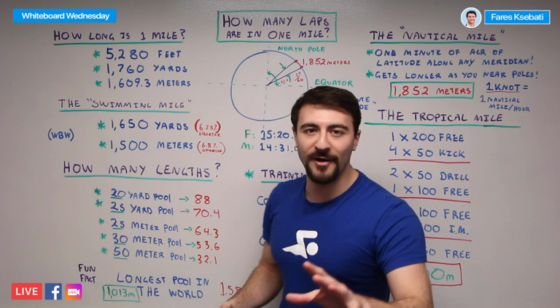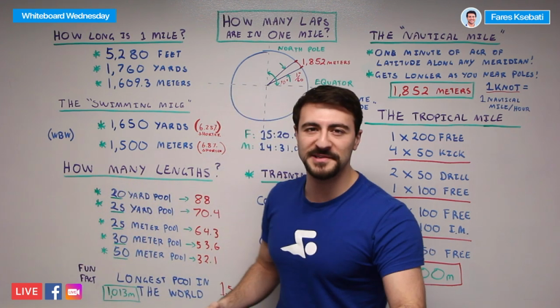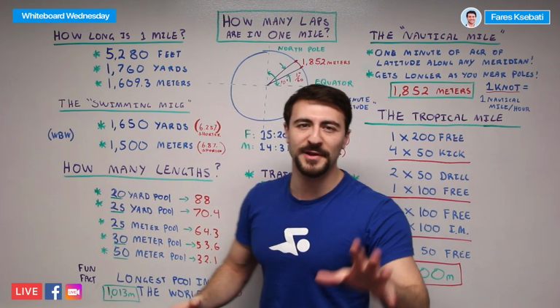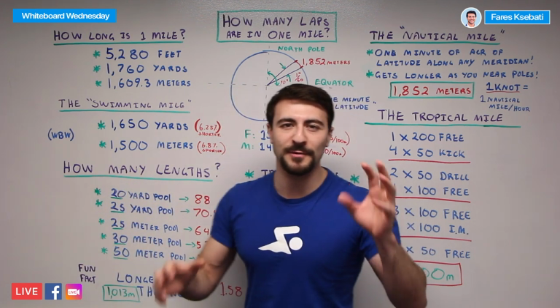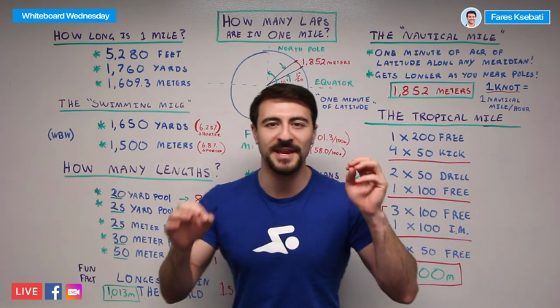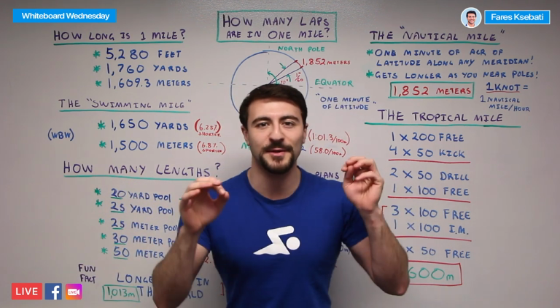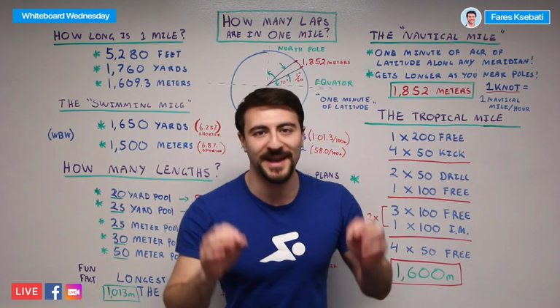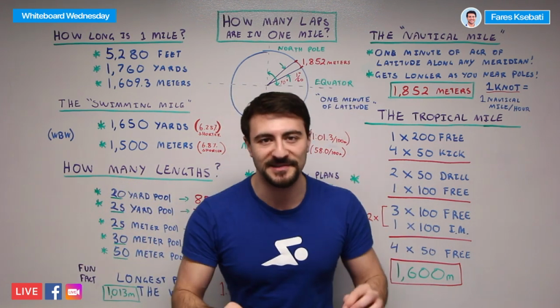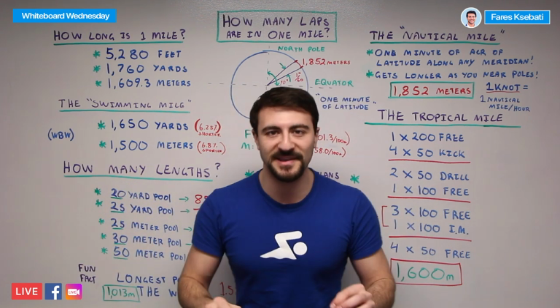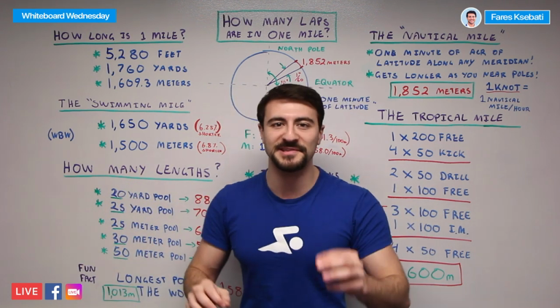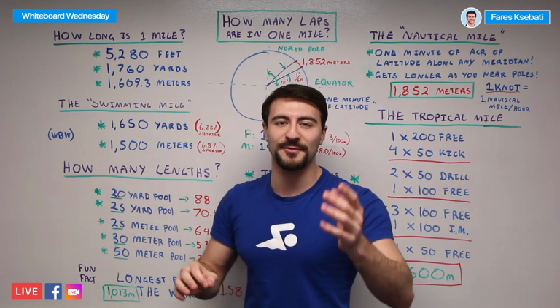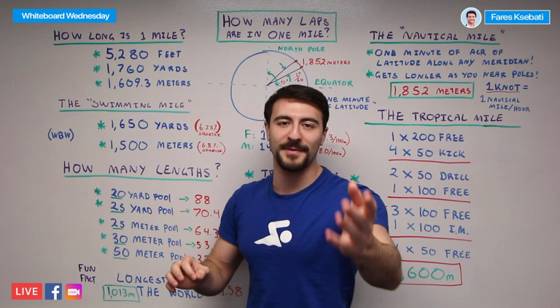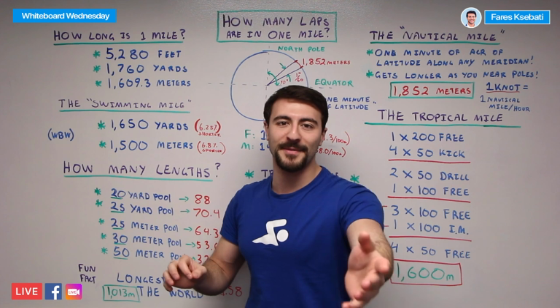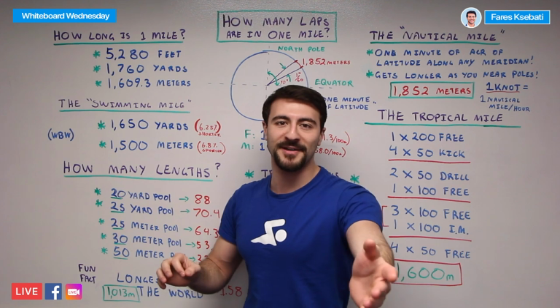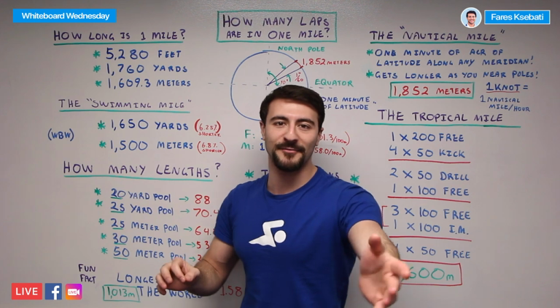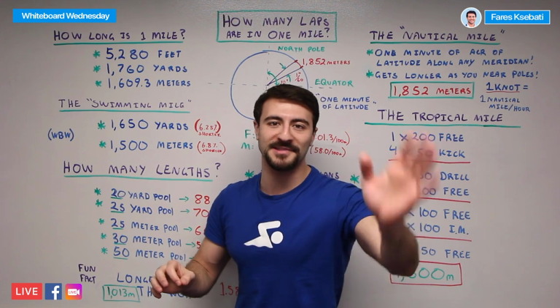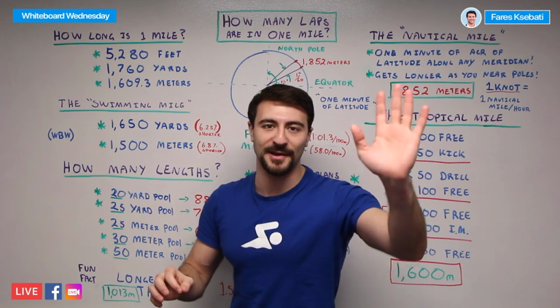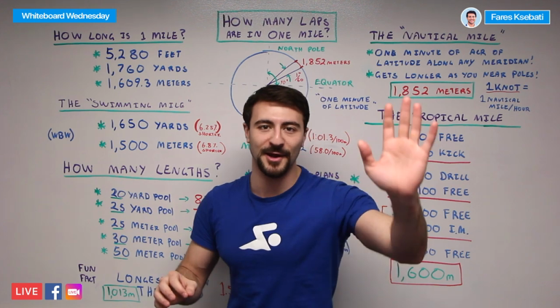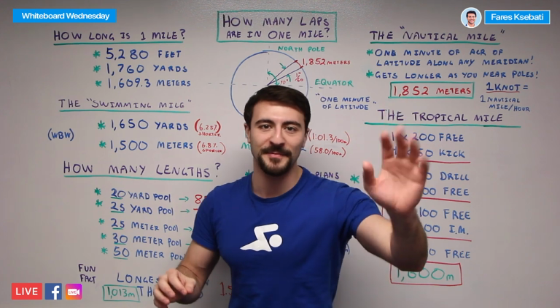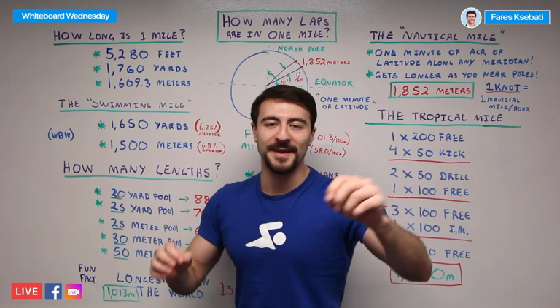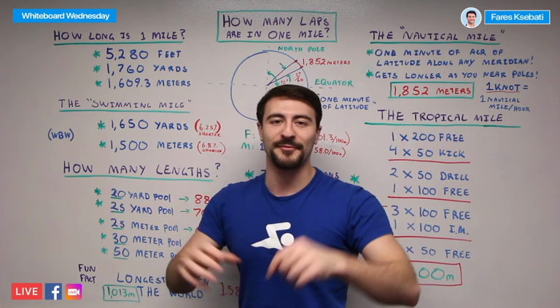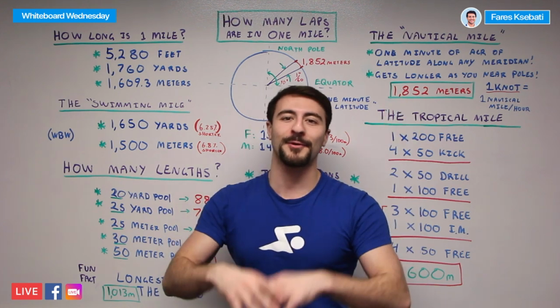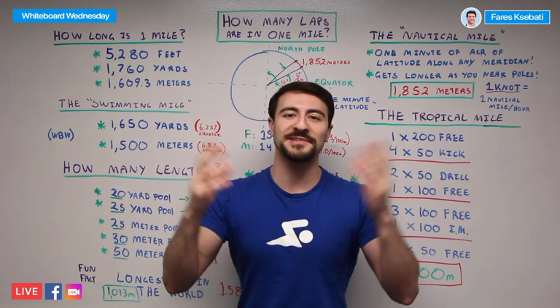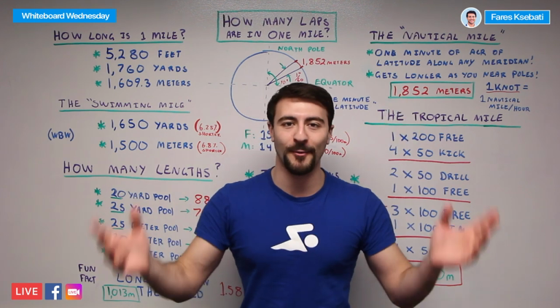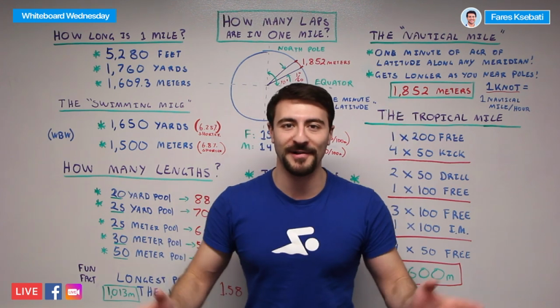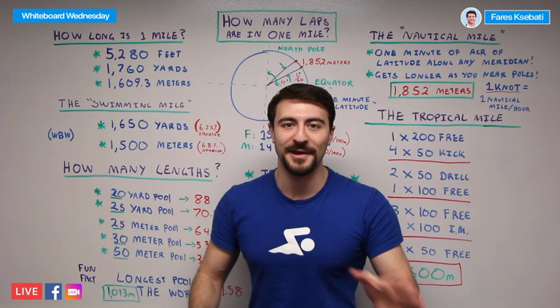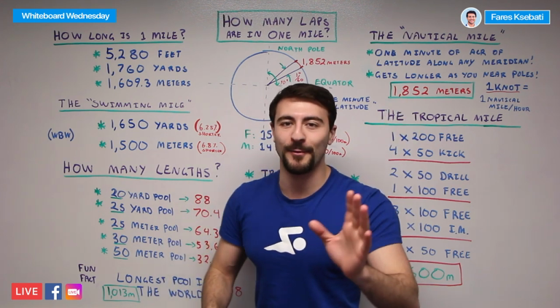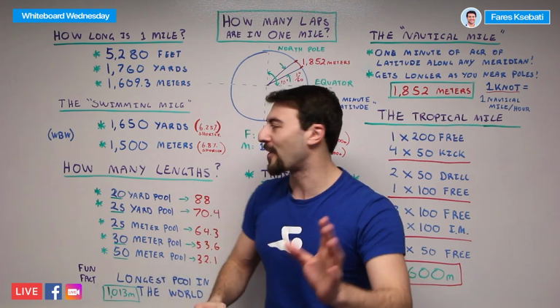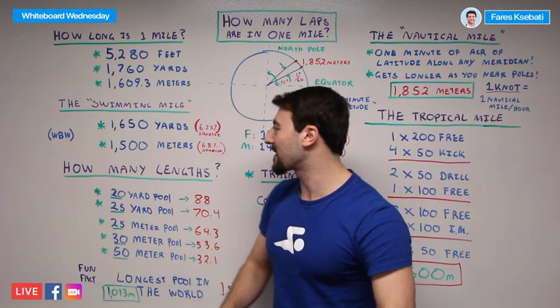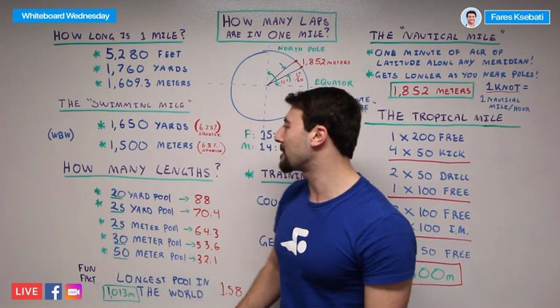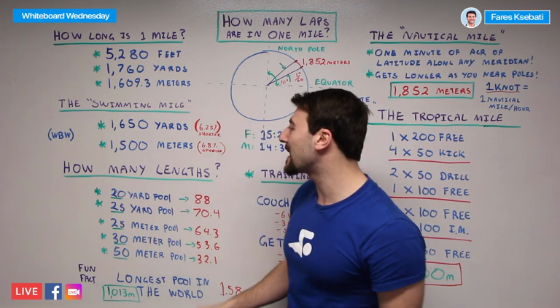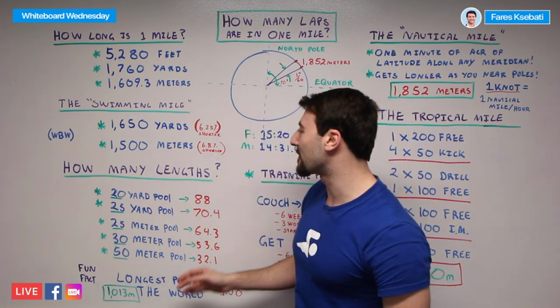Yards is really only in the United States, so for my American friends, hello — but for the rest of the world, we're talking meters.